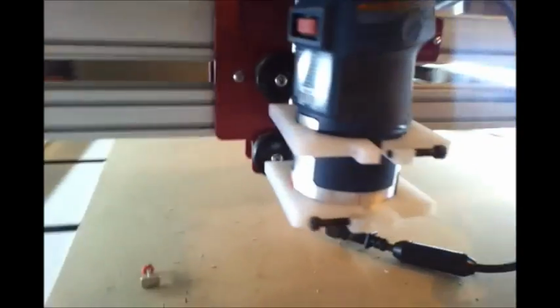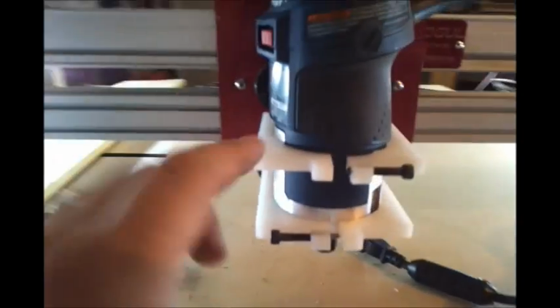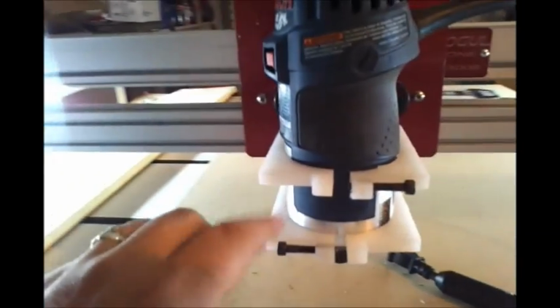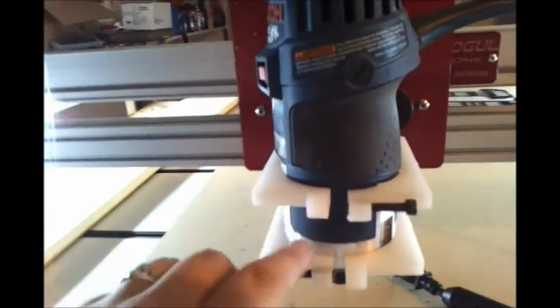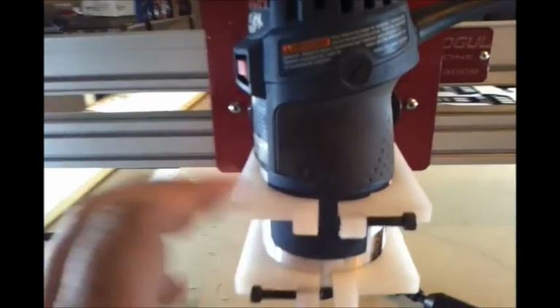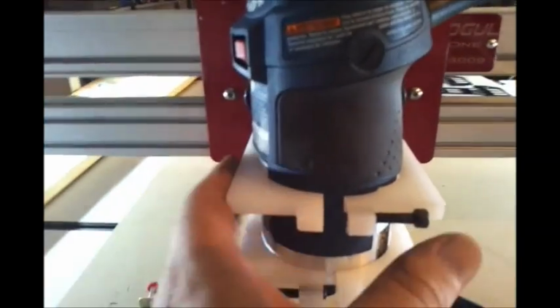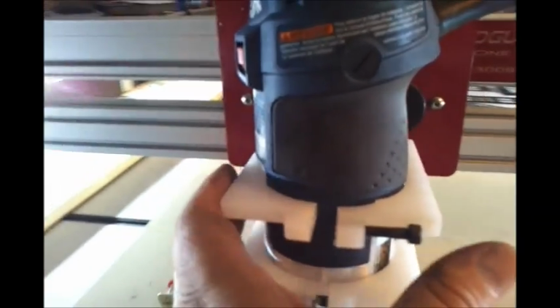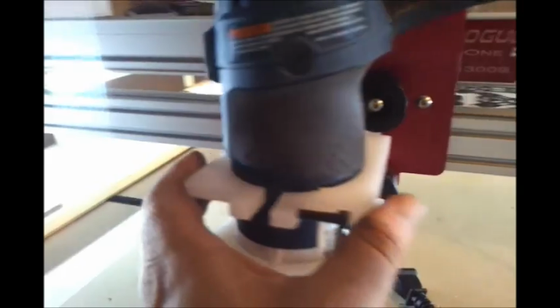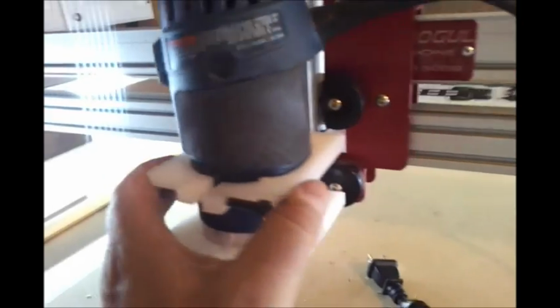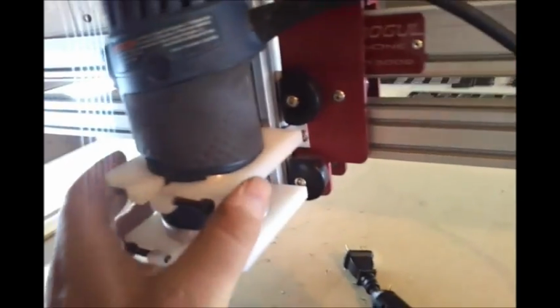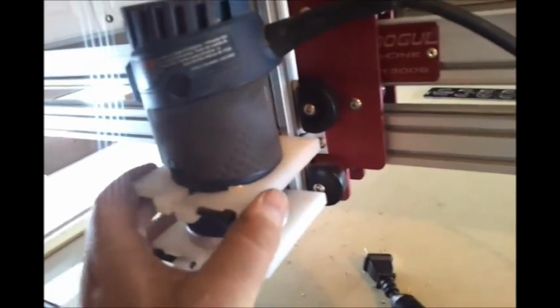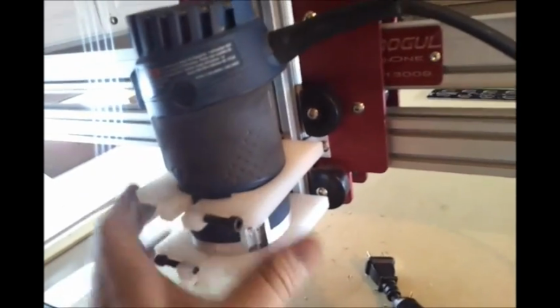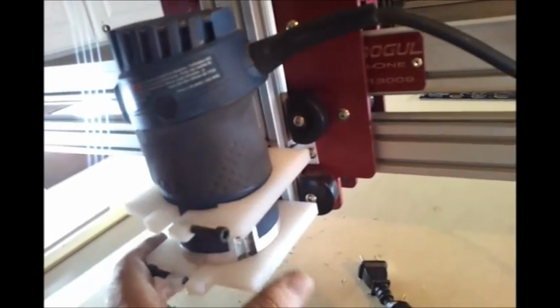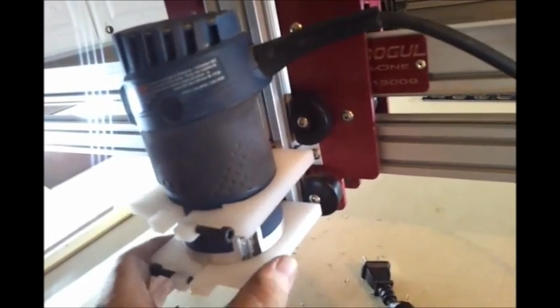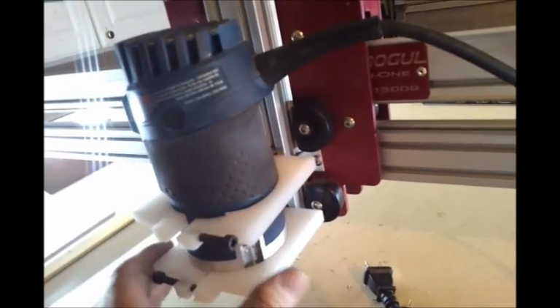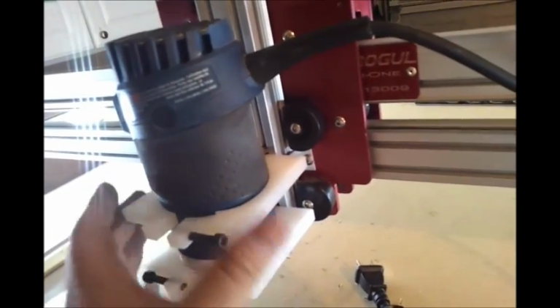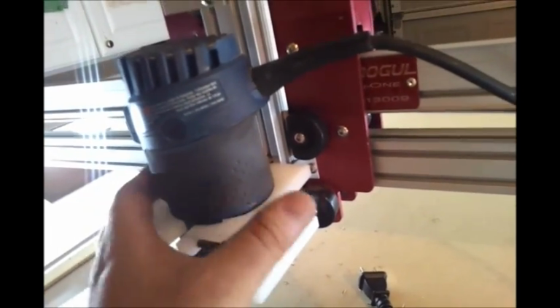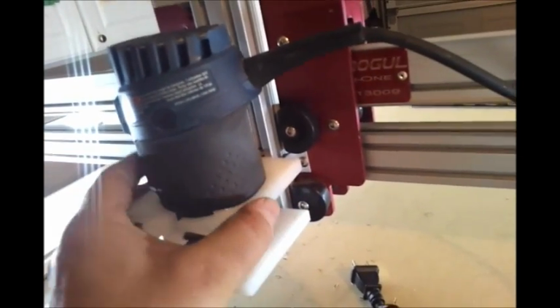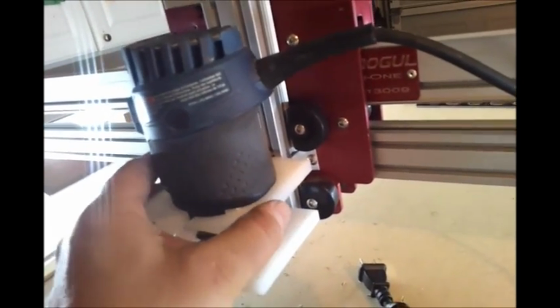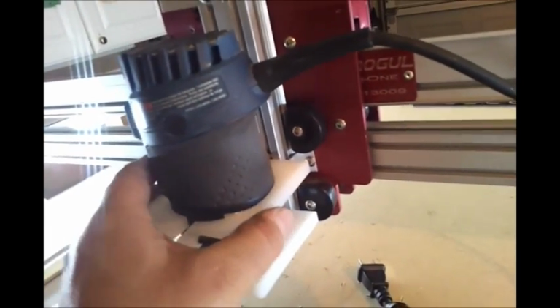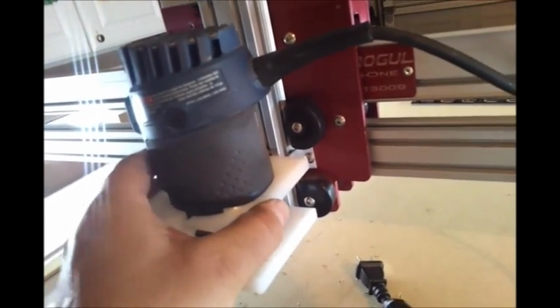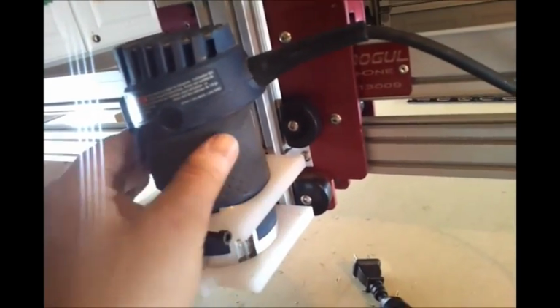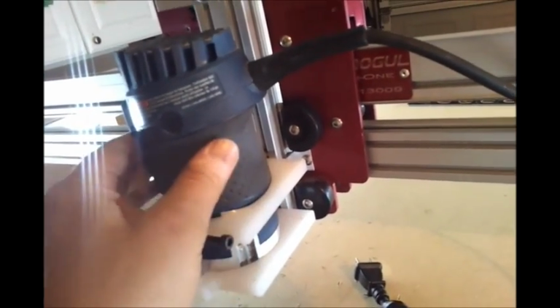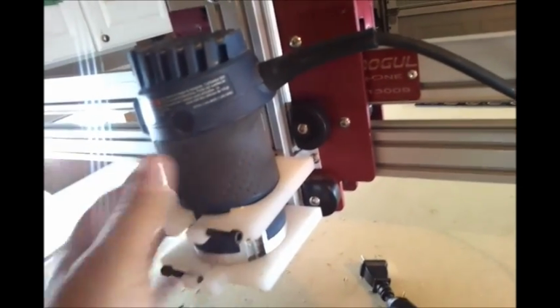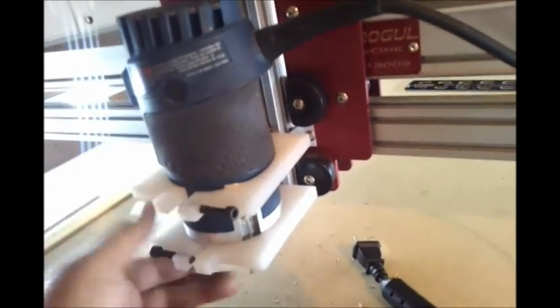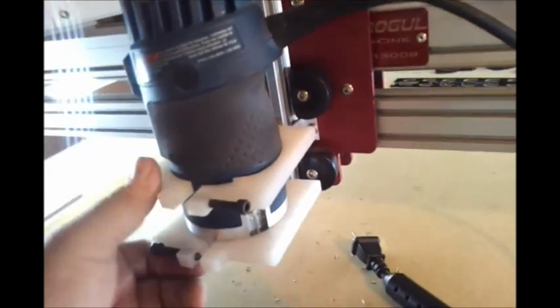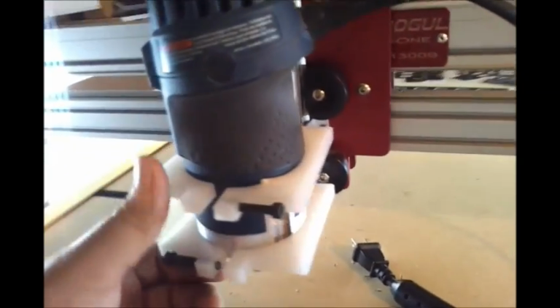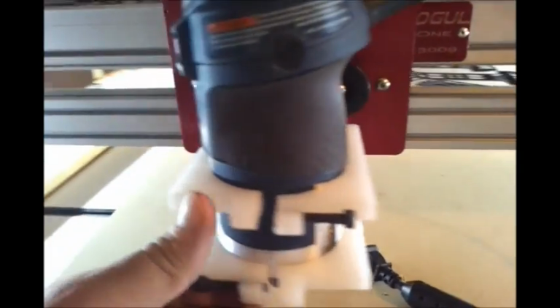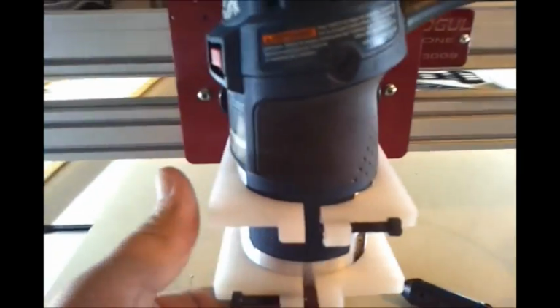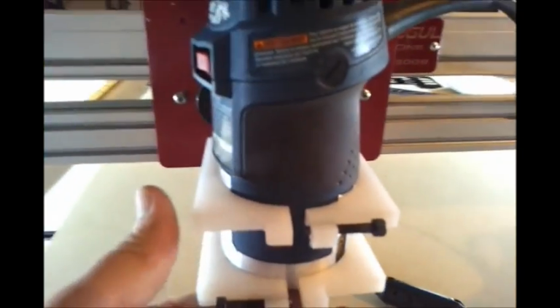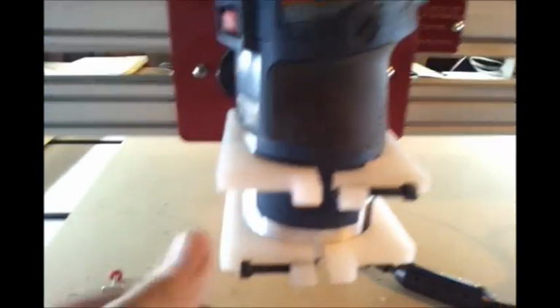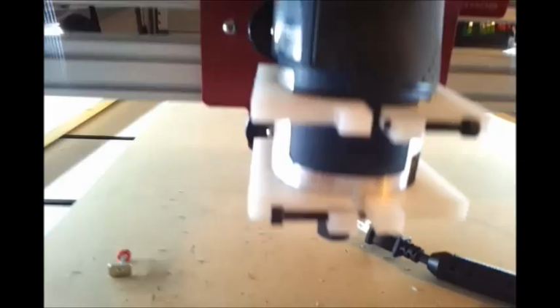I'm going to make this out of aluminum next. This was just a prototype out of HTP. So the next one will be aluminum, but I'm going to try it out on this first.